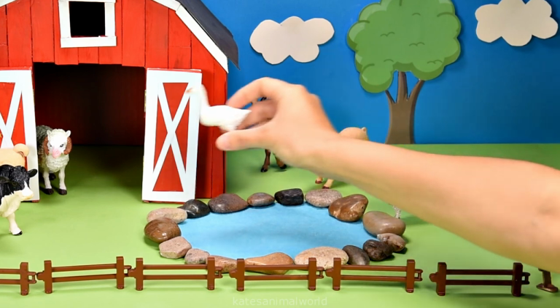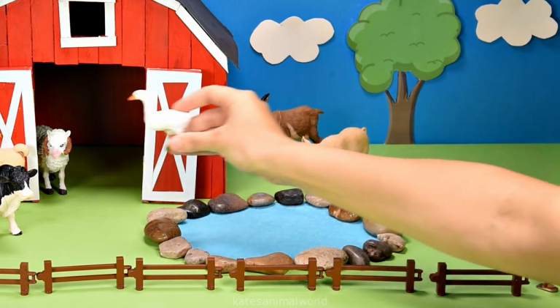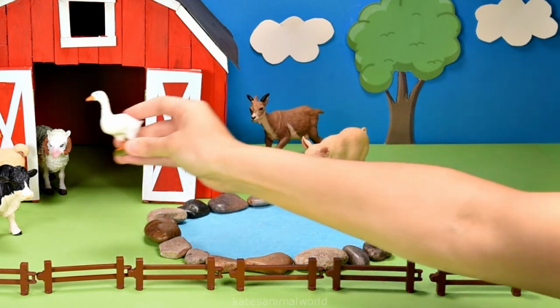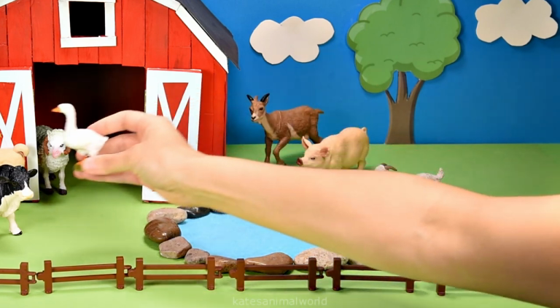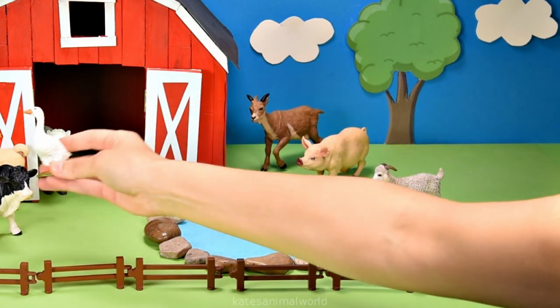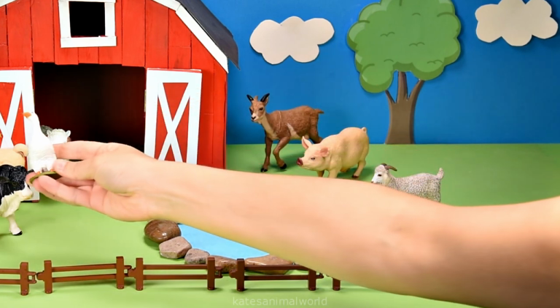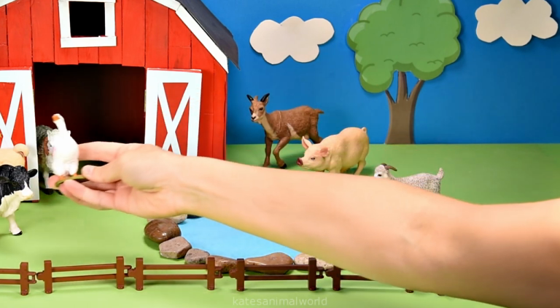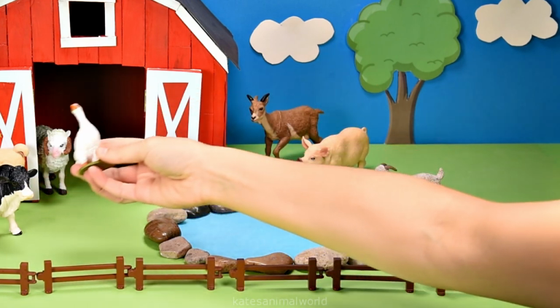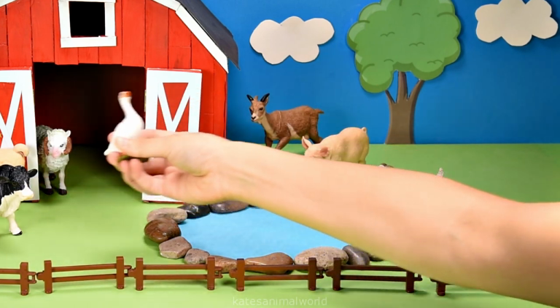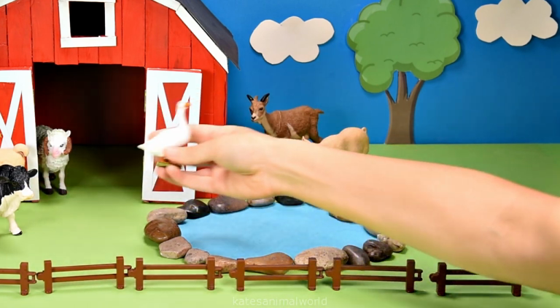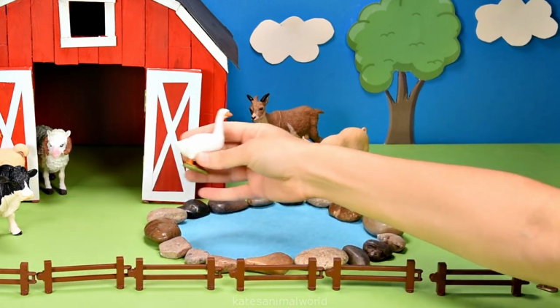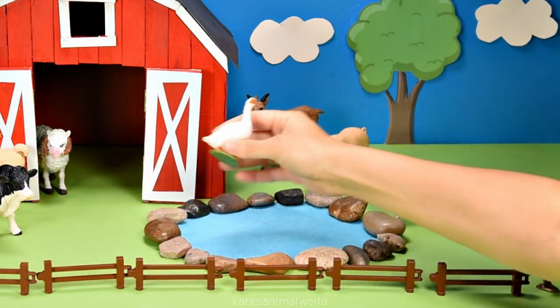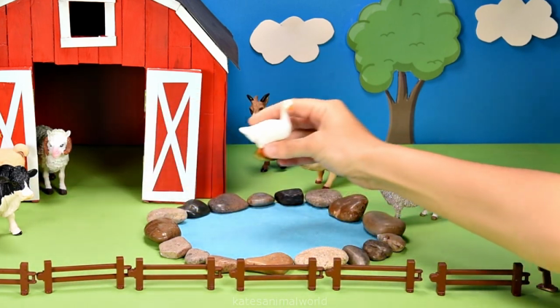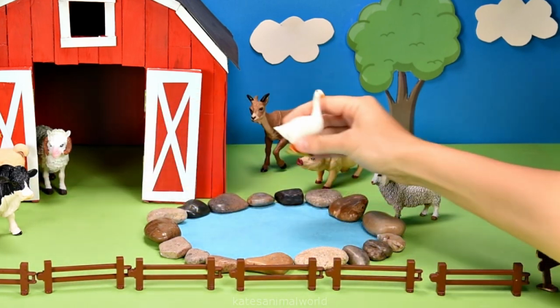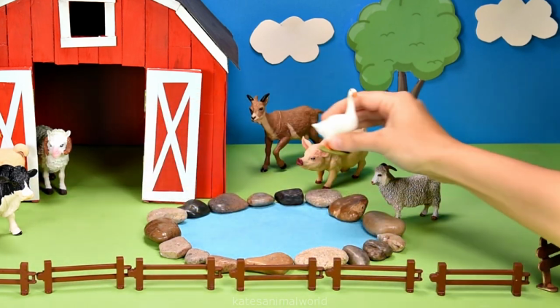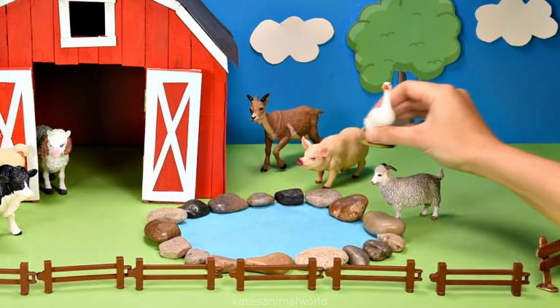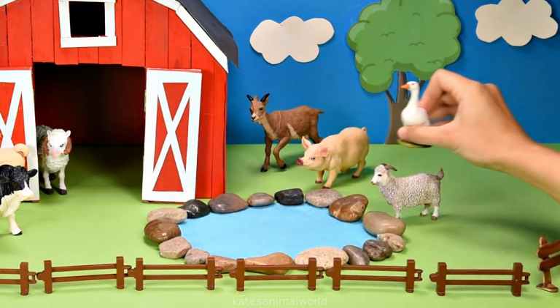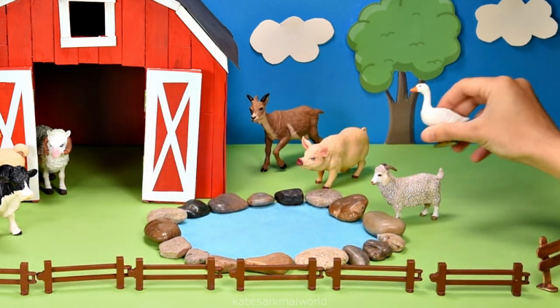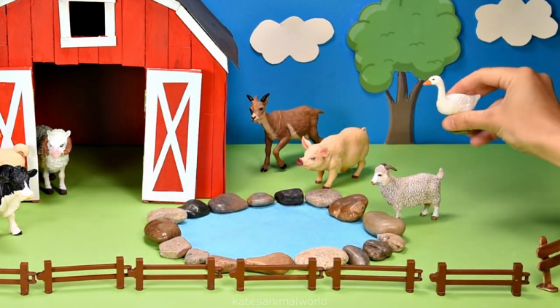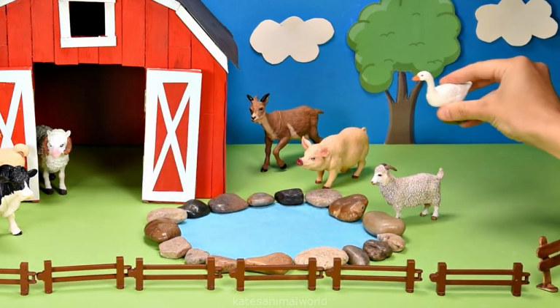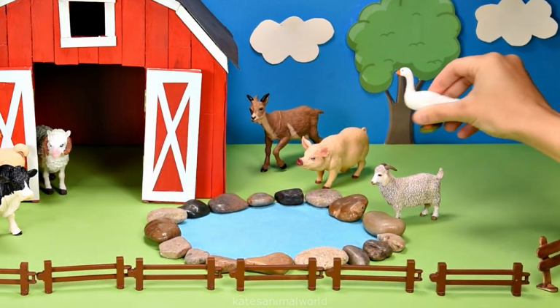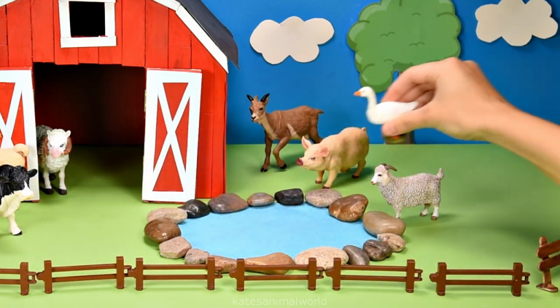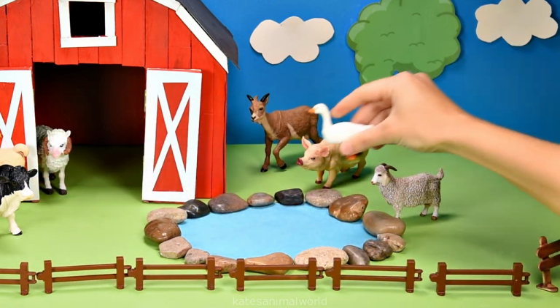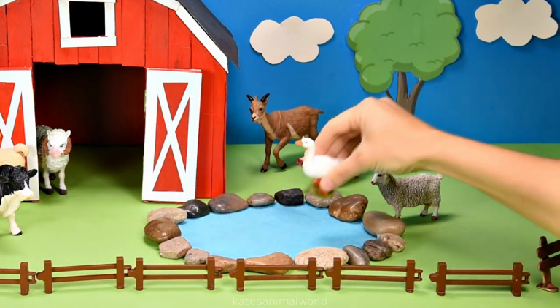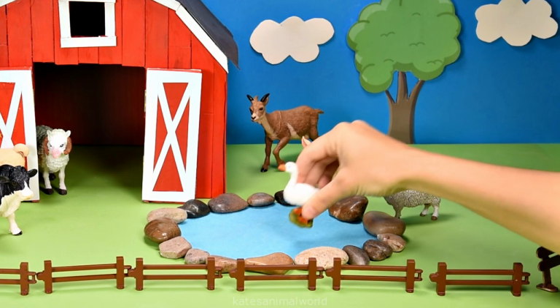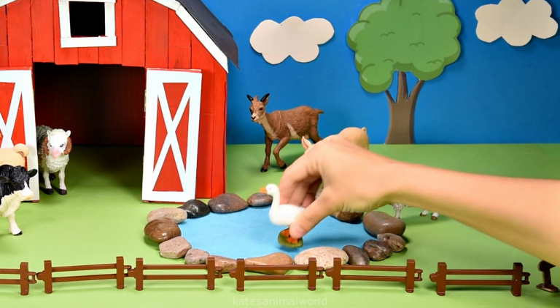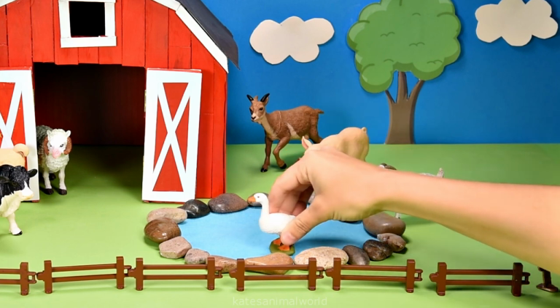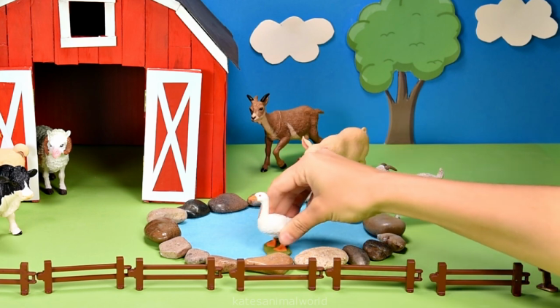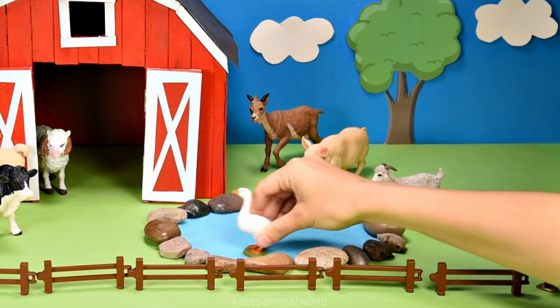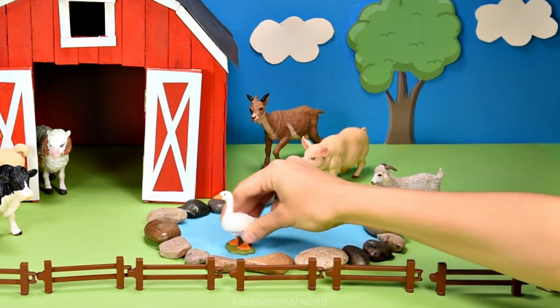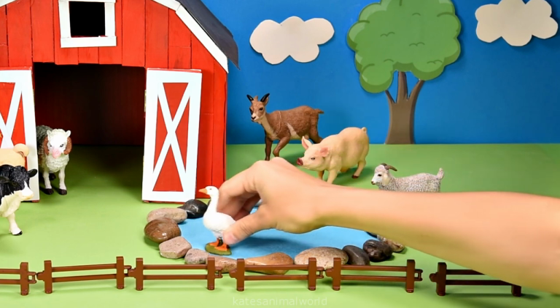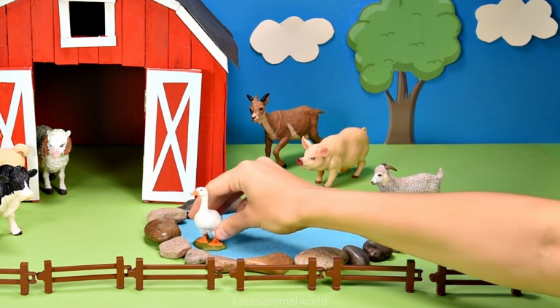Who's this flying in? It's a white goose. Nice landing.